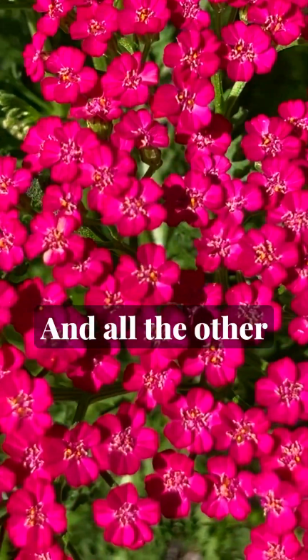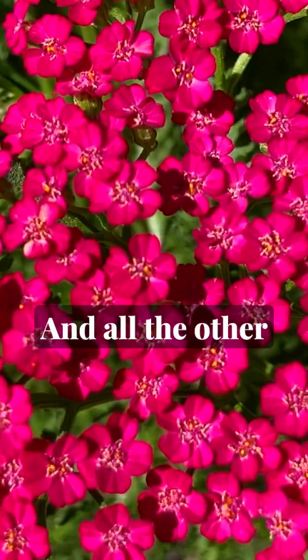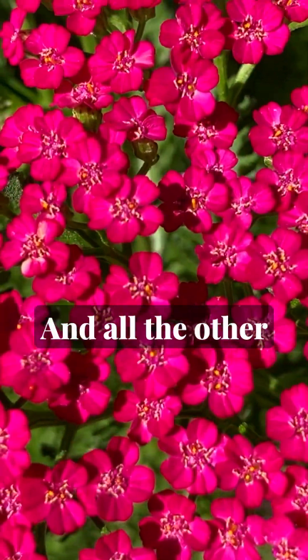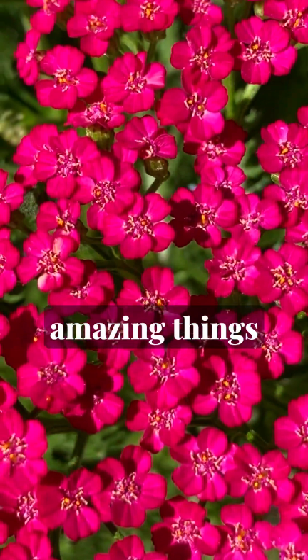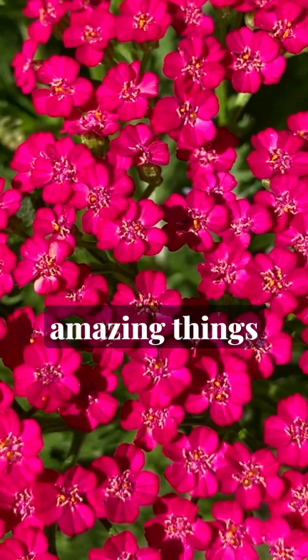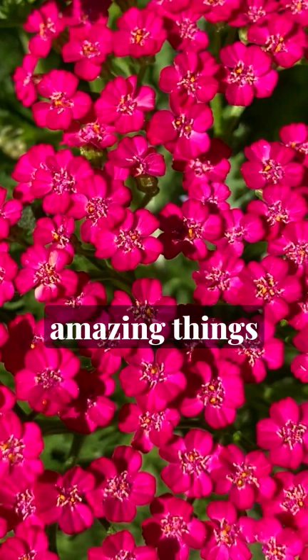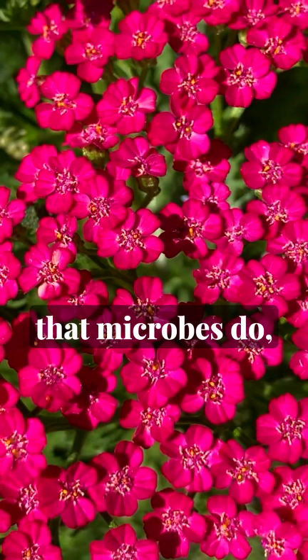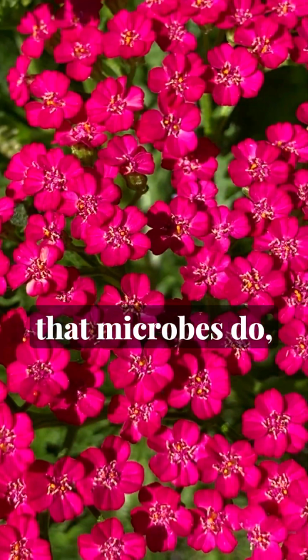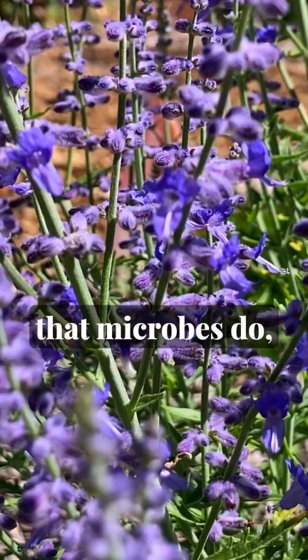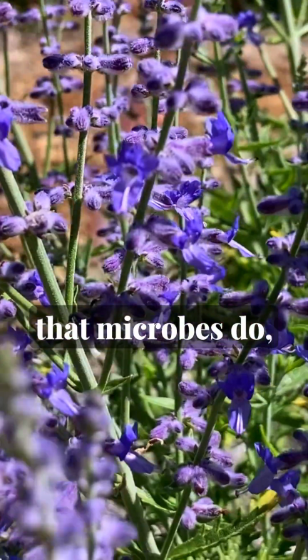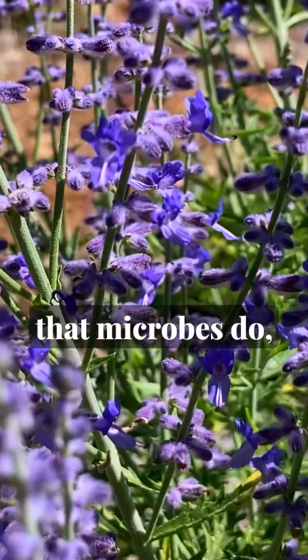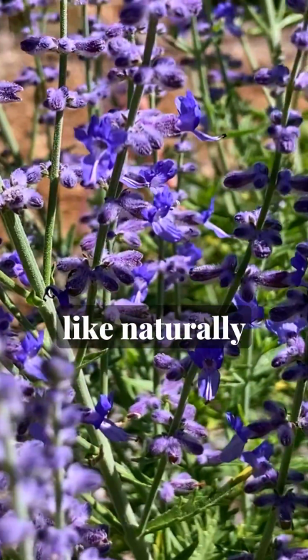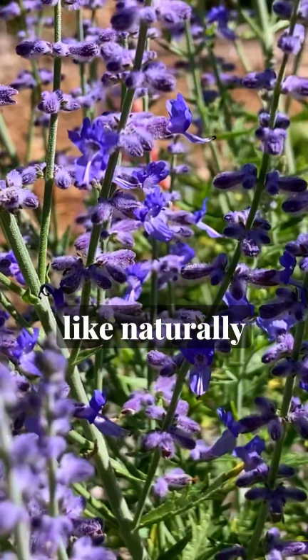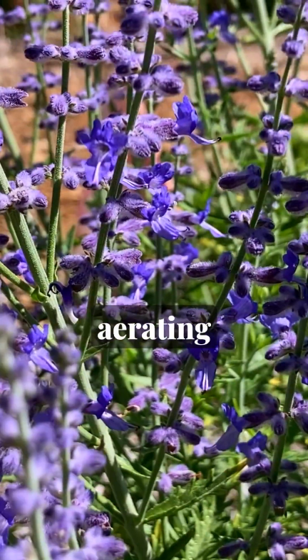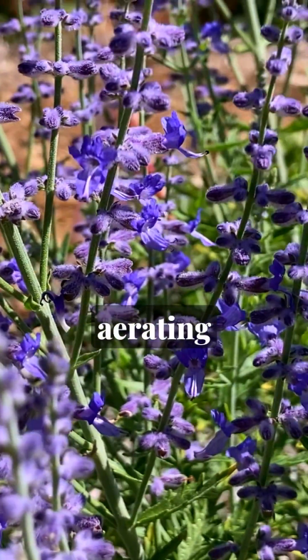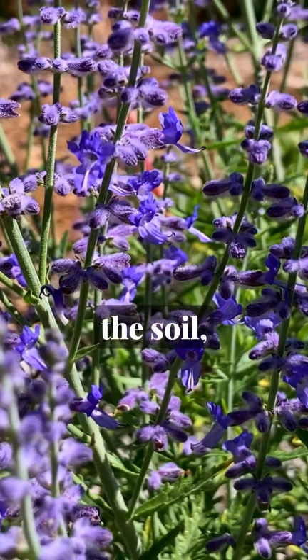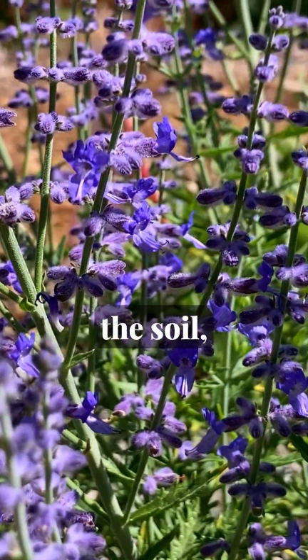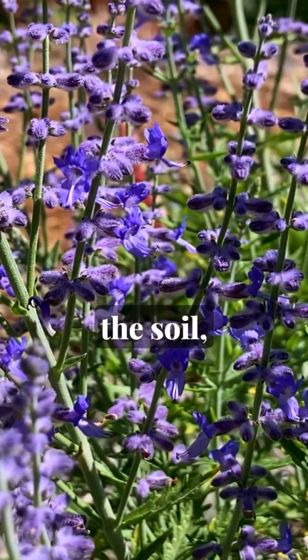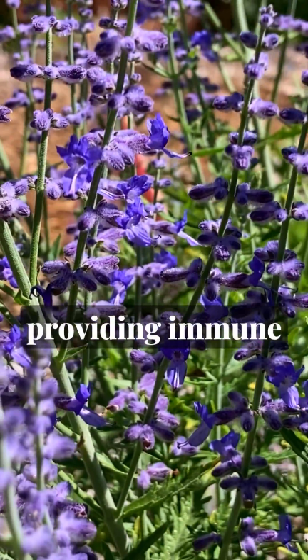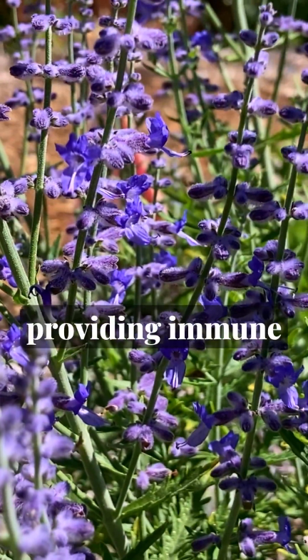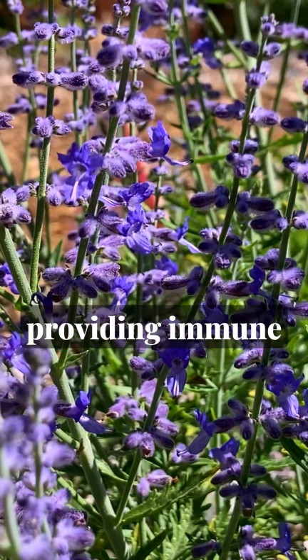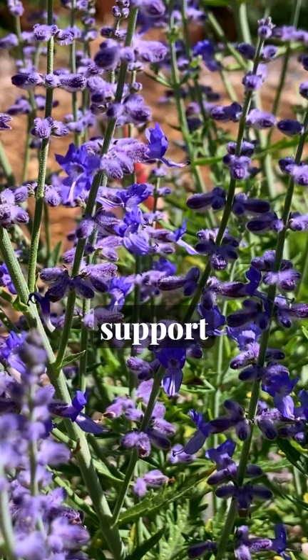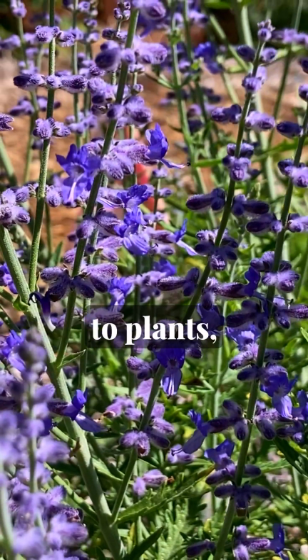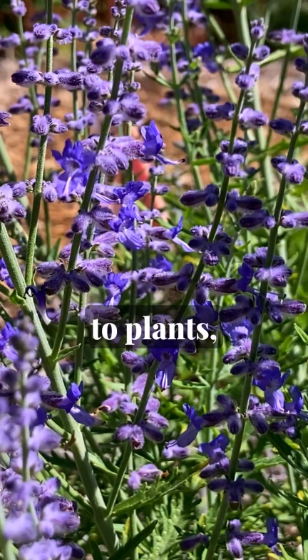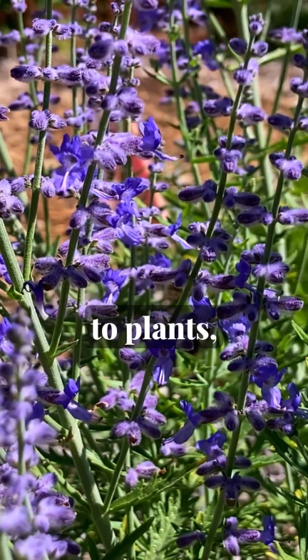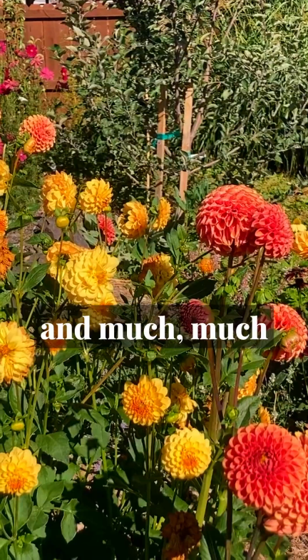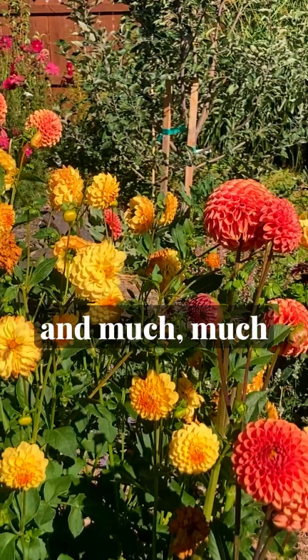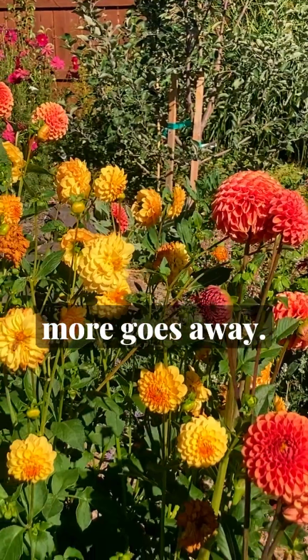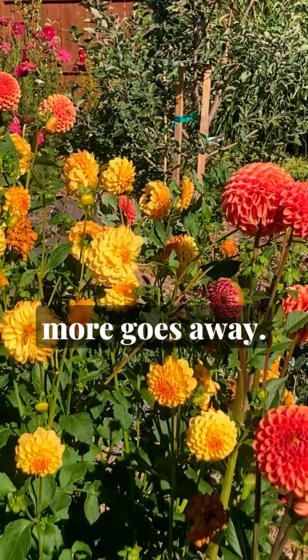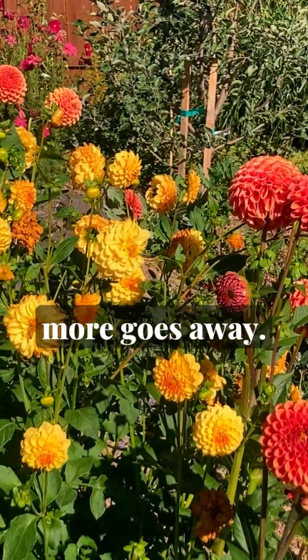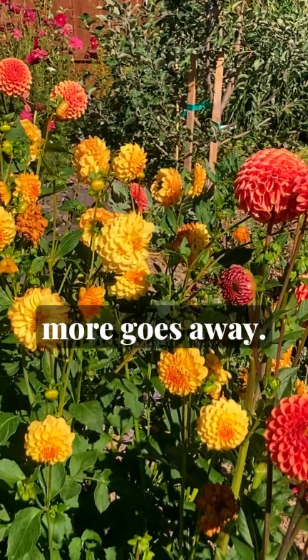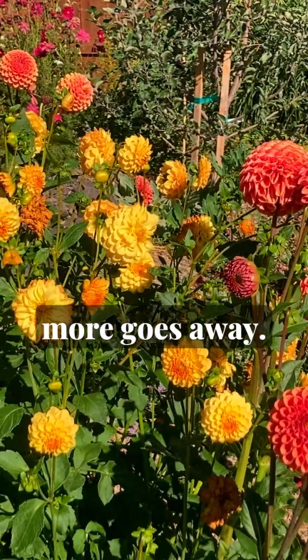And all the other amazing things that microbes do — like naturally aerating the soil, providing immune support to plants, and much, much more — goes away.